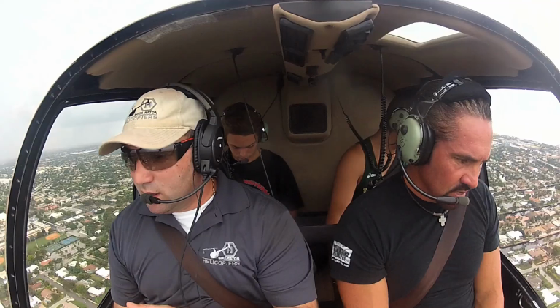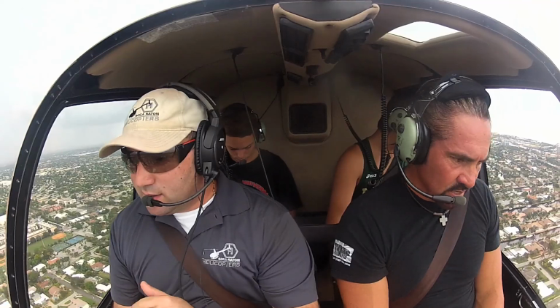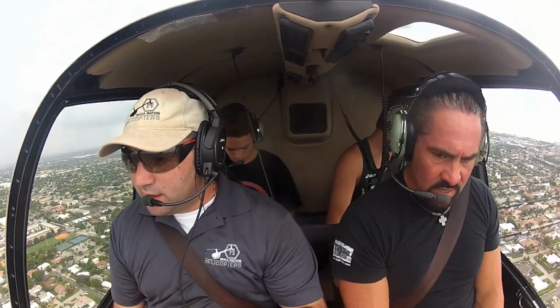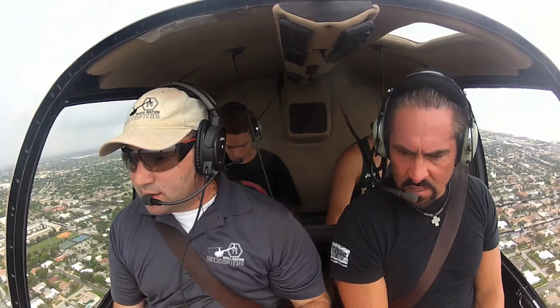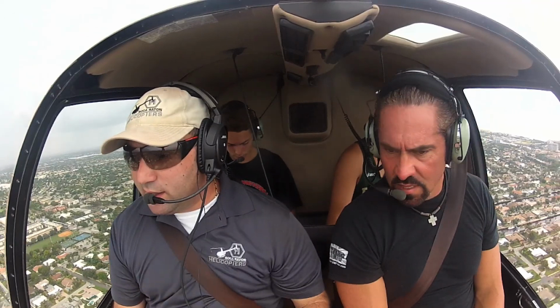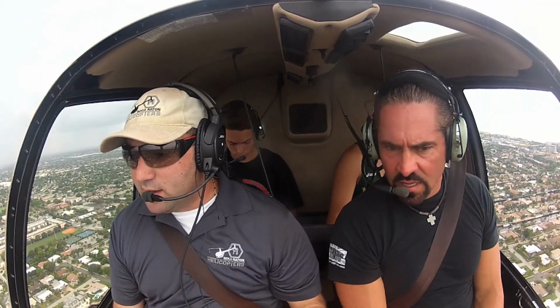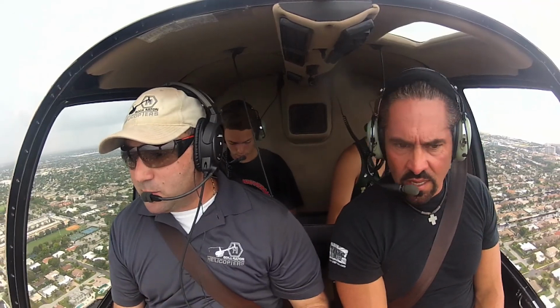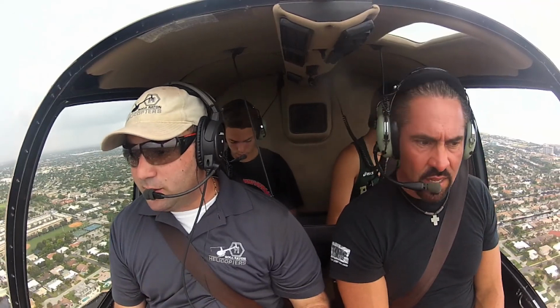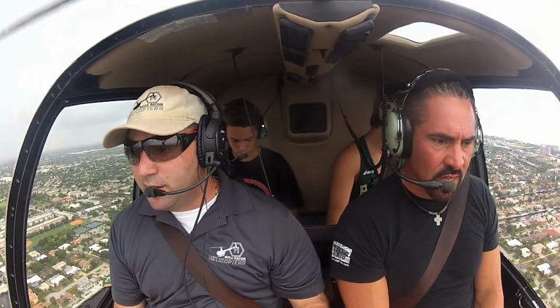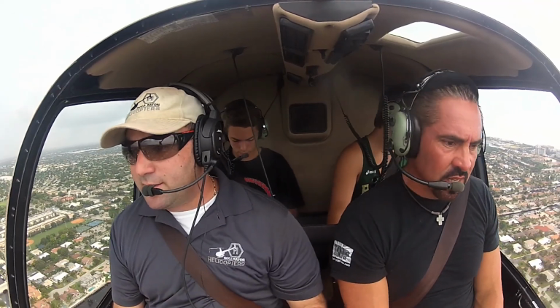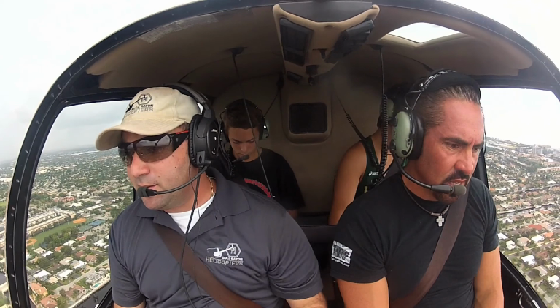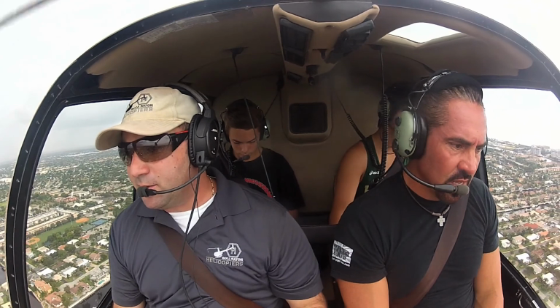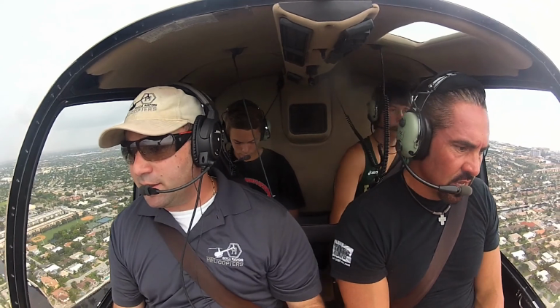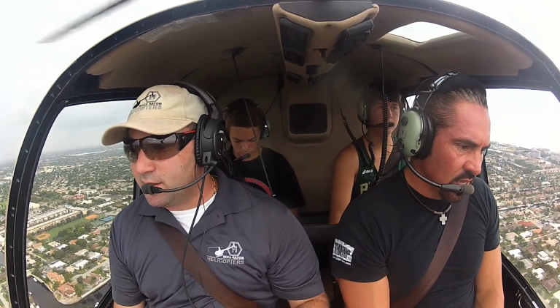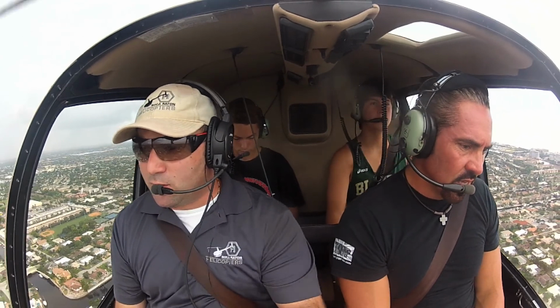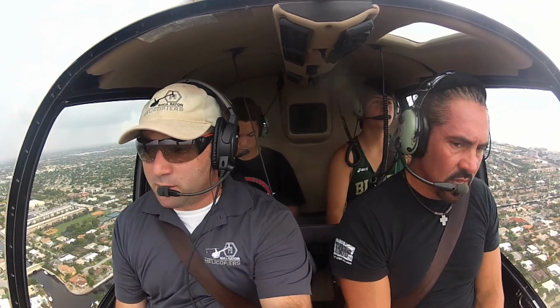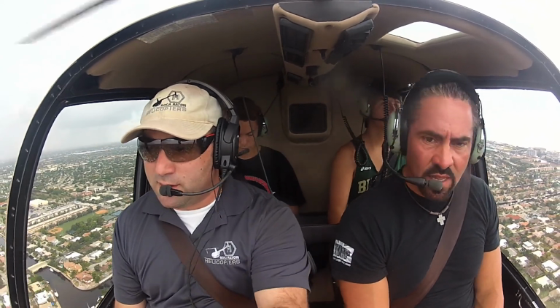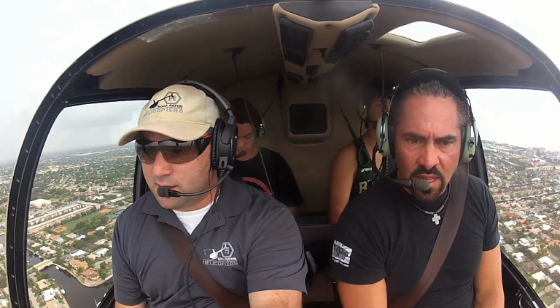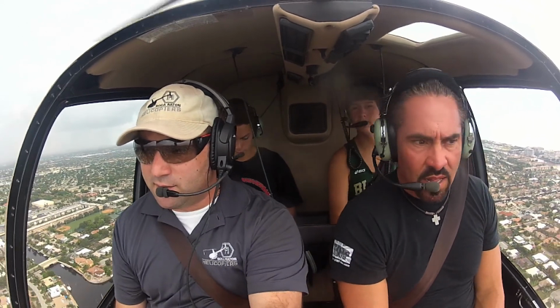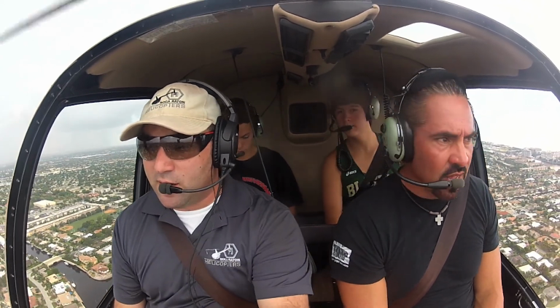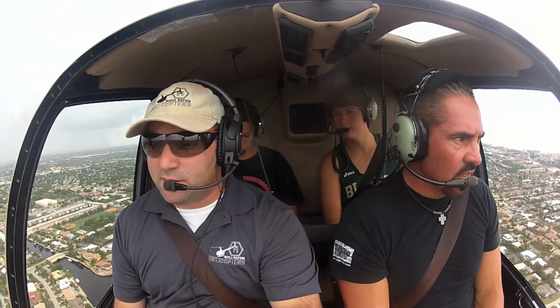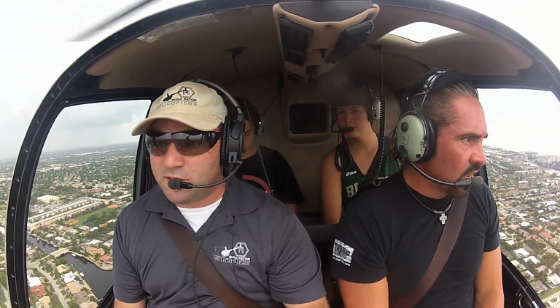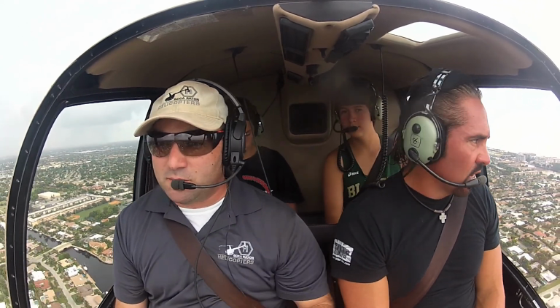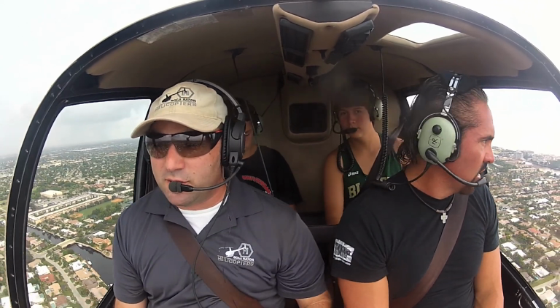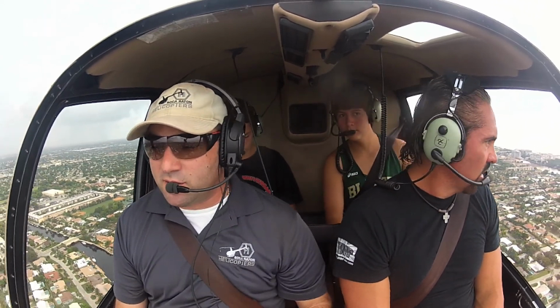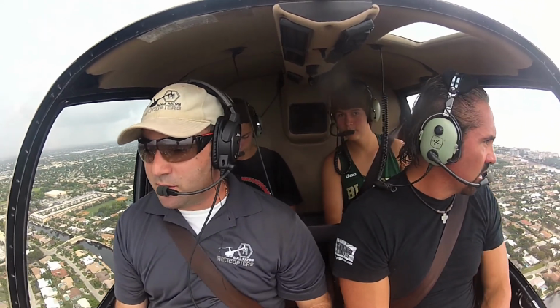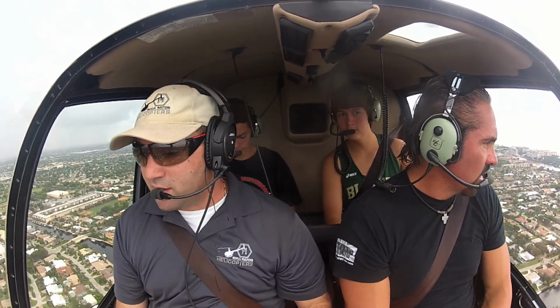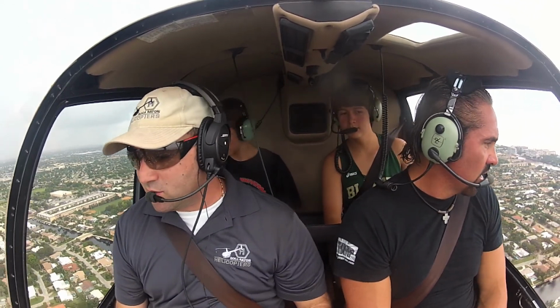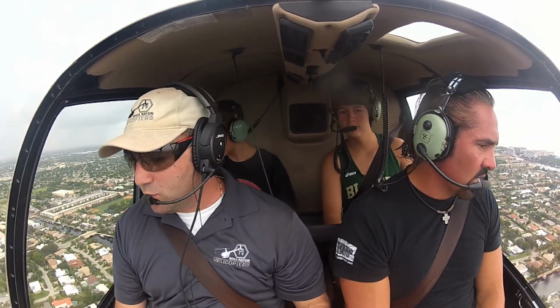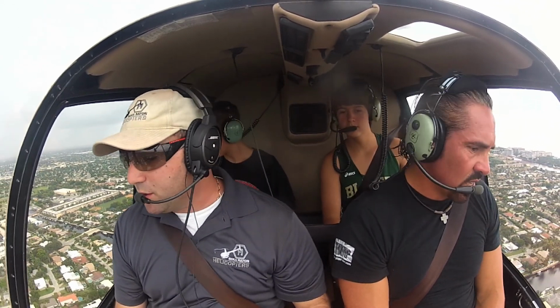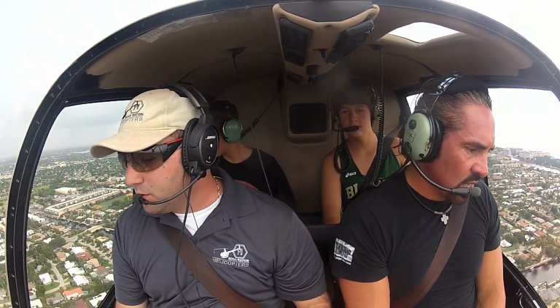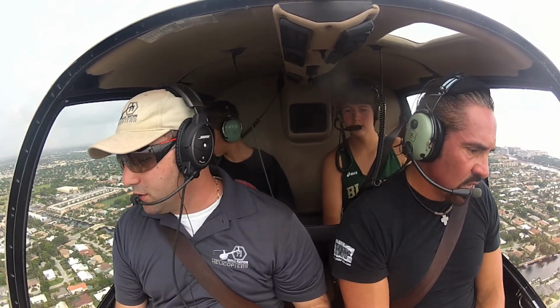This area here is Lighthouse Point, Florida. You can see all the waterways, island after island, bridge to bridge. Everybody's got a swimming pool here.